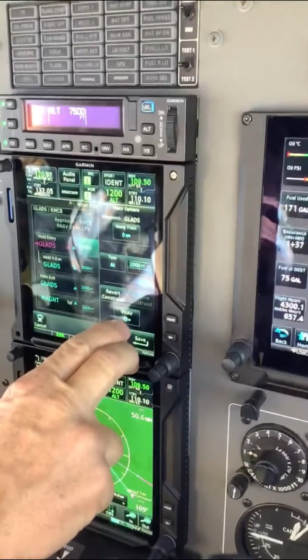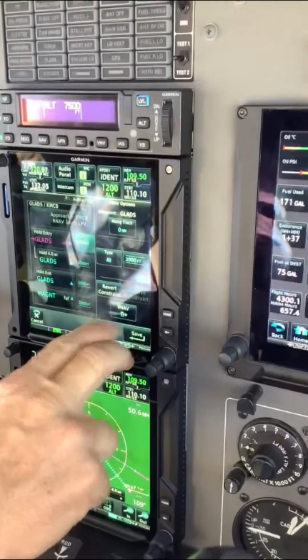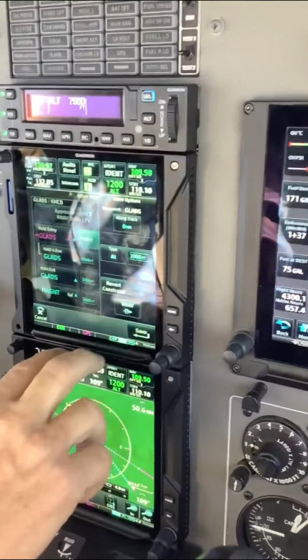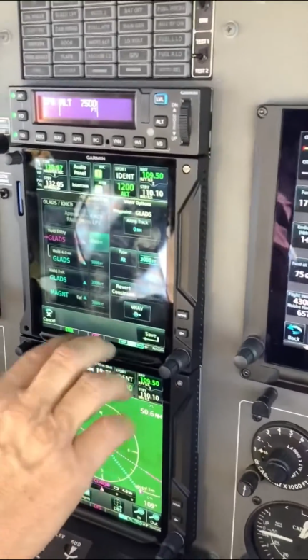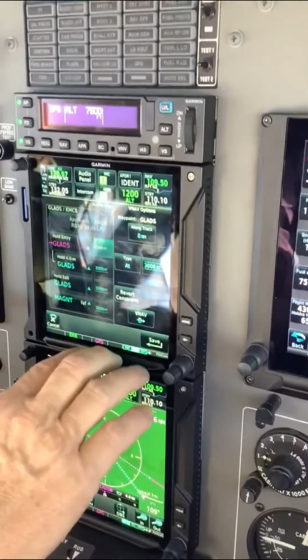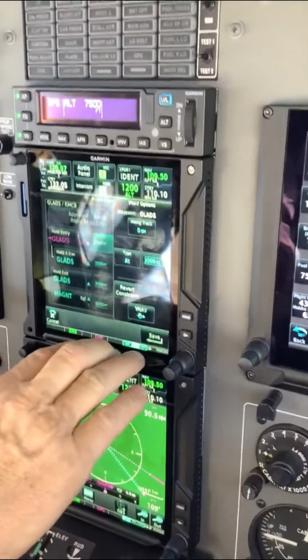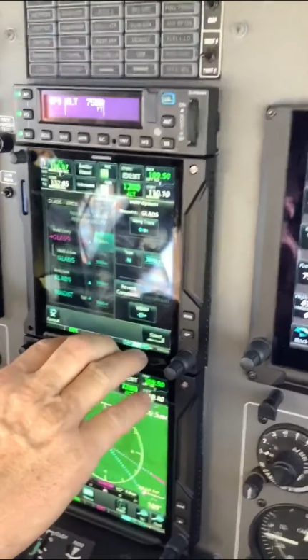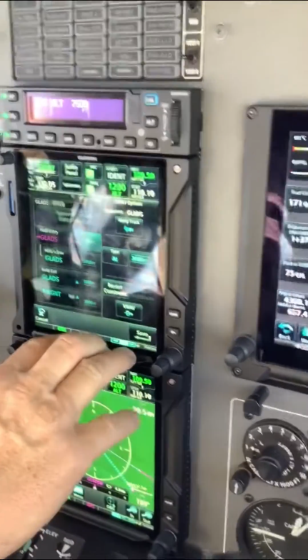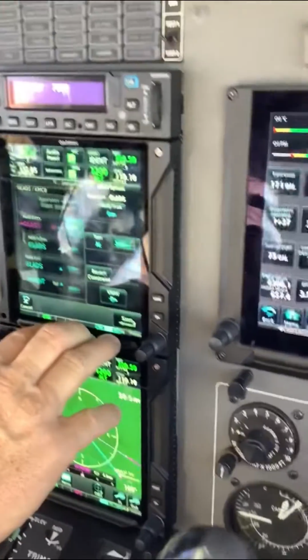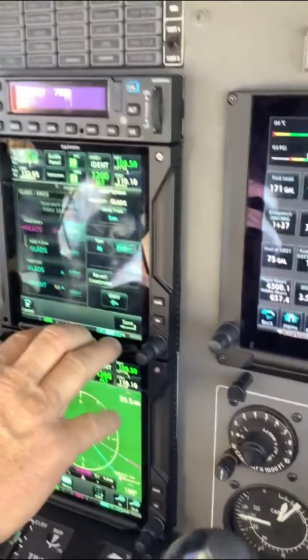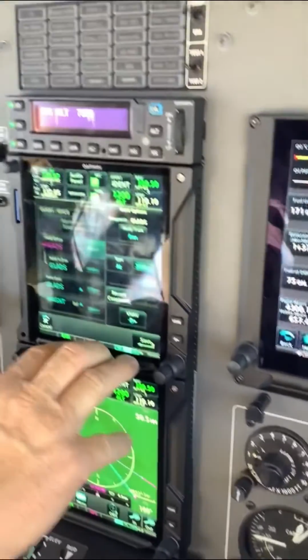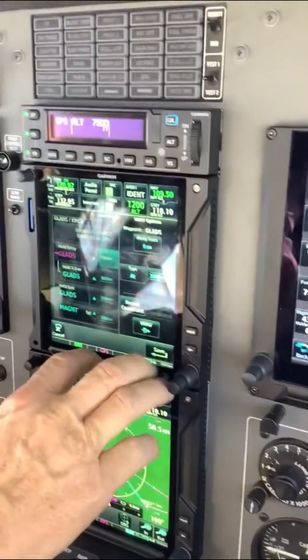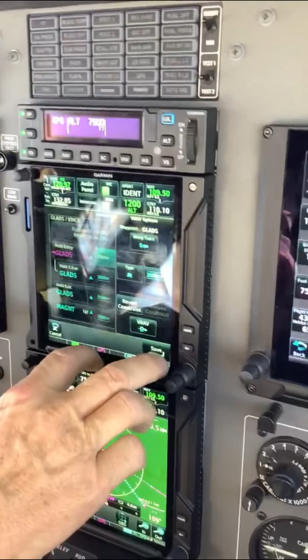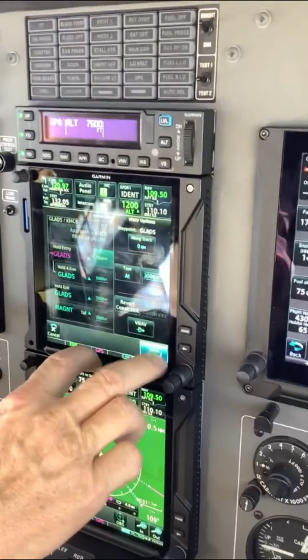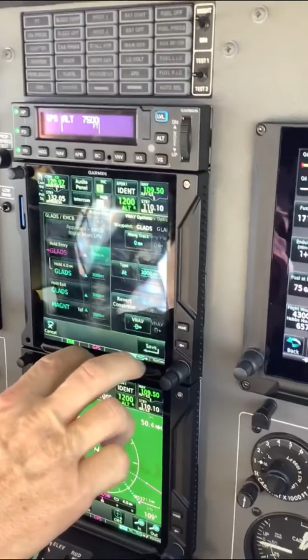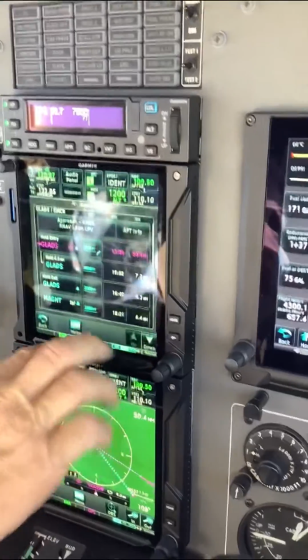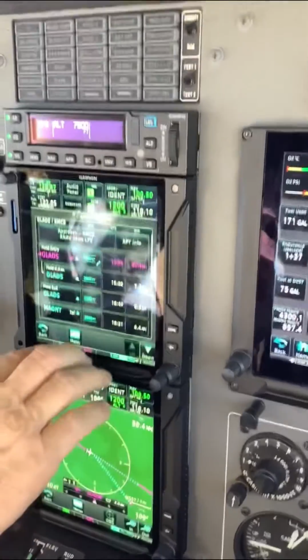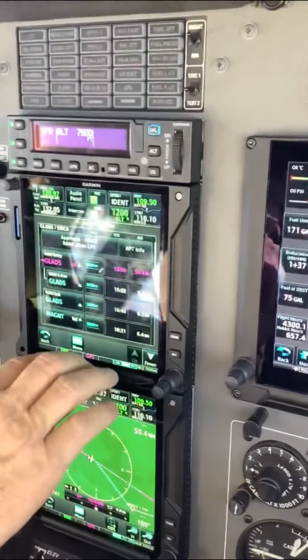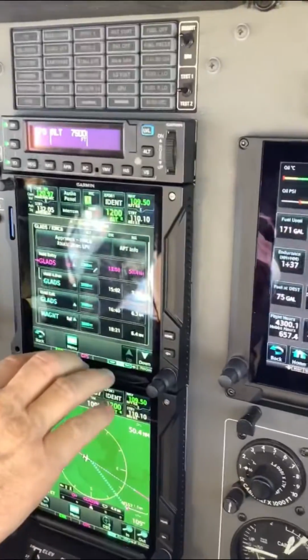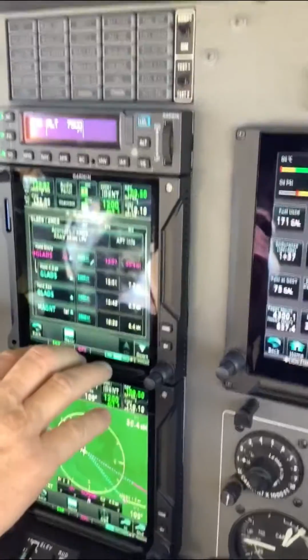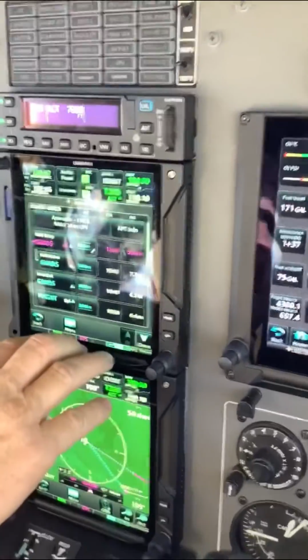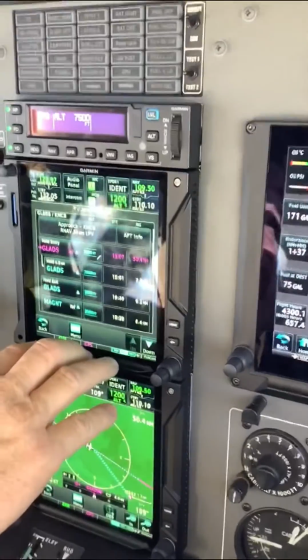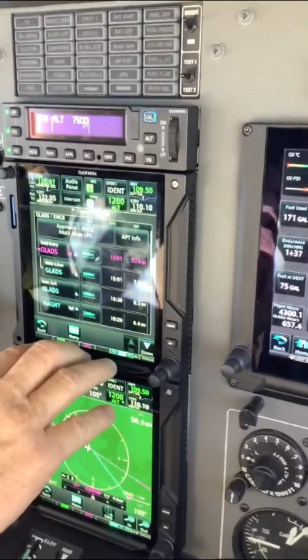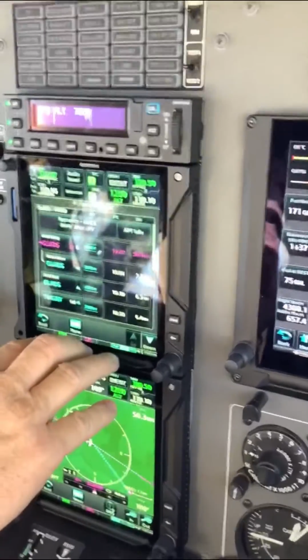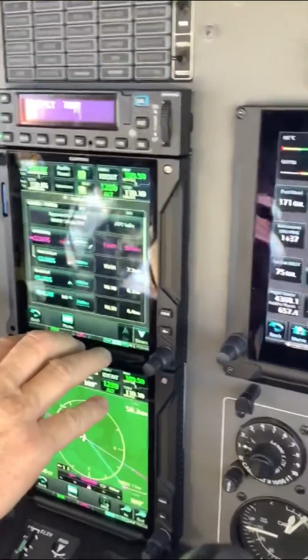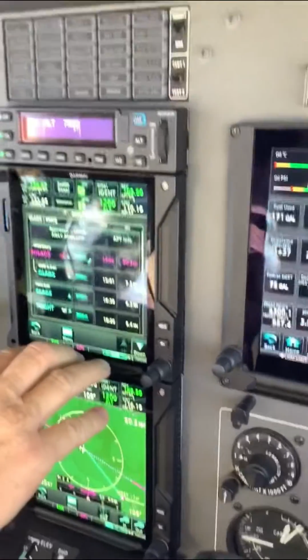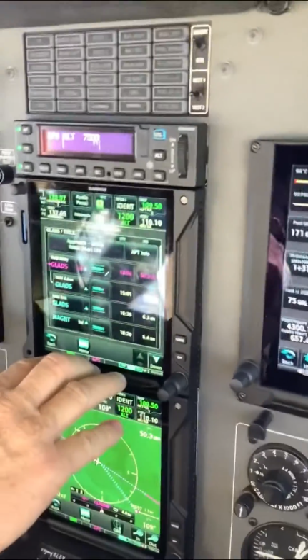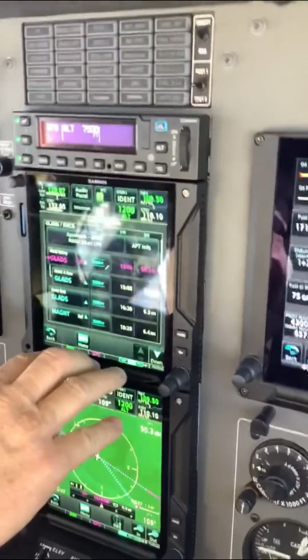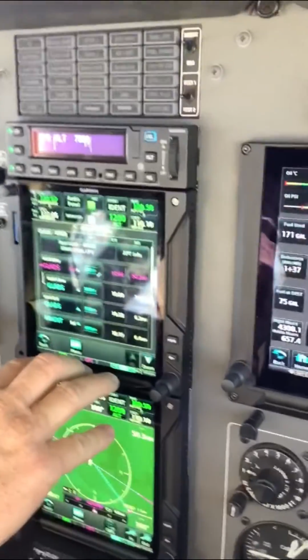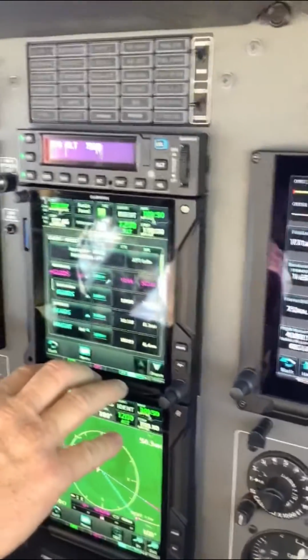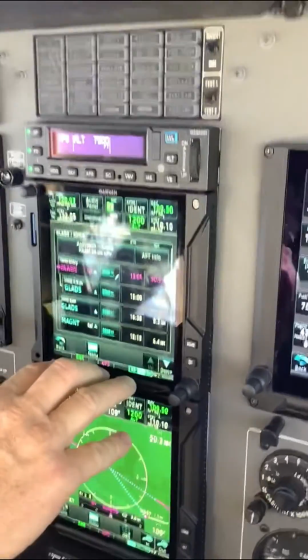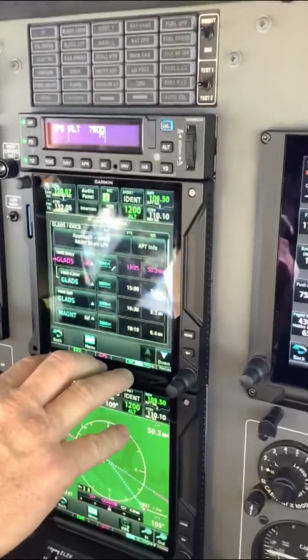Then at the bottom, tap Save. Now it will show up next to the fix in the flight plan.